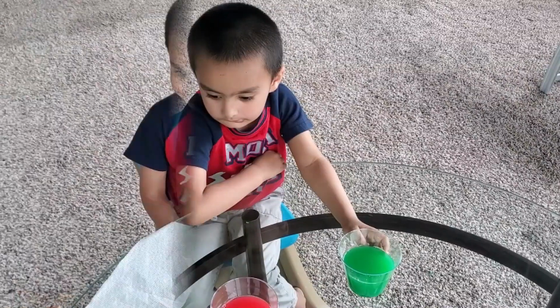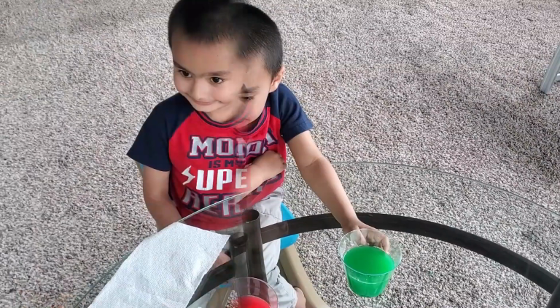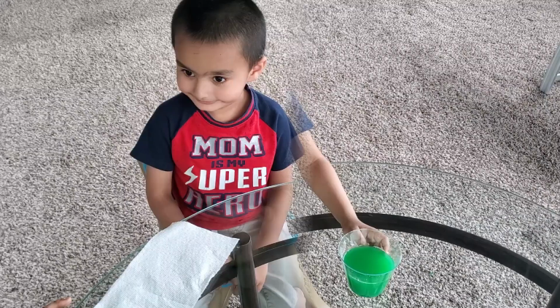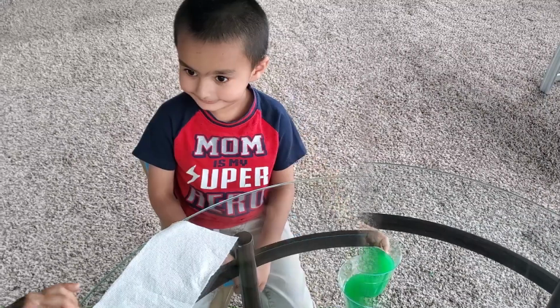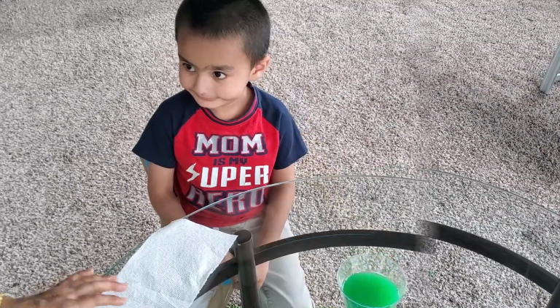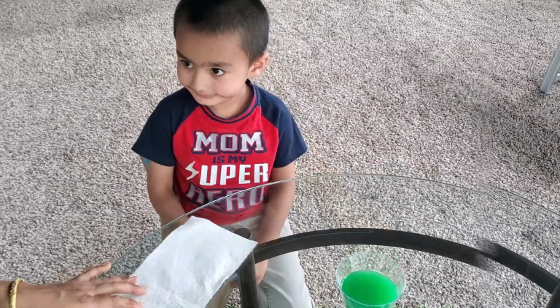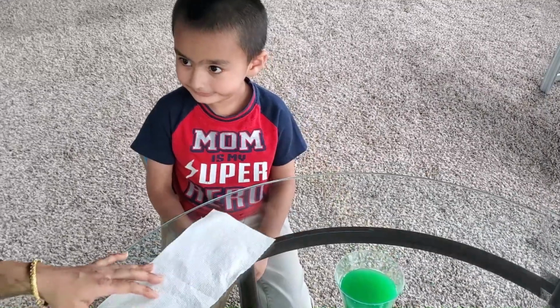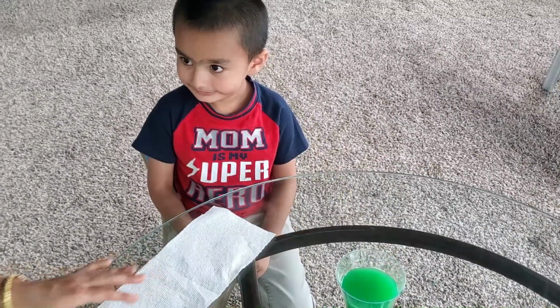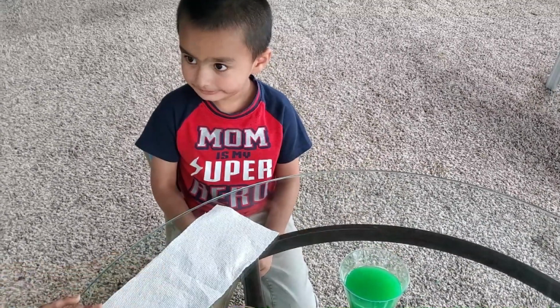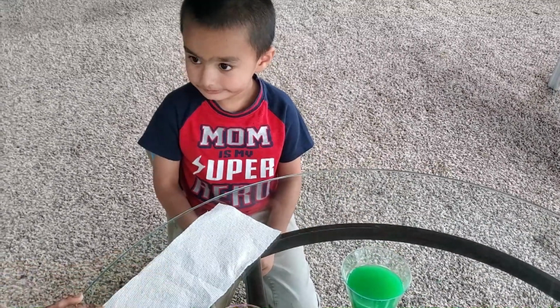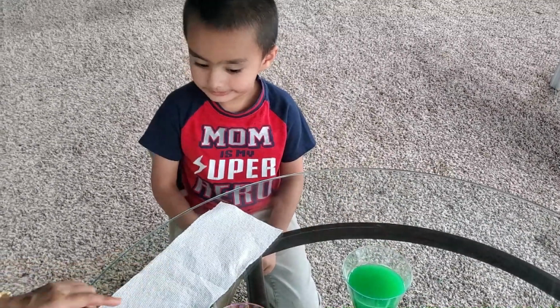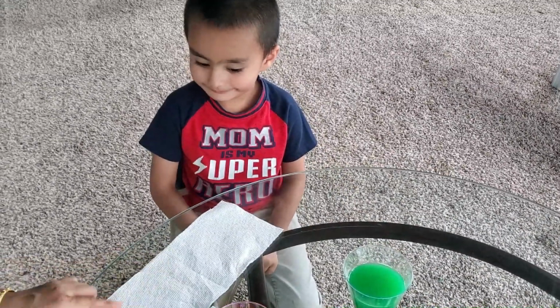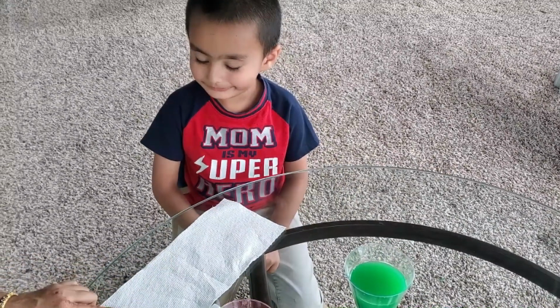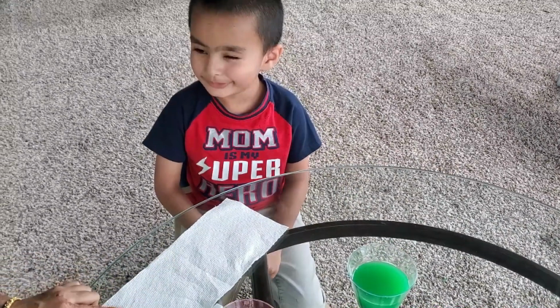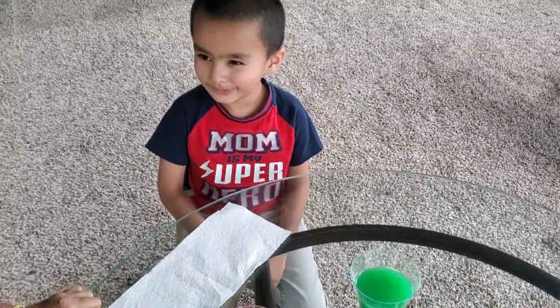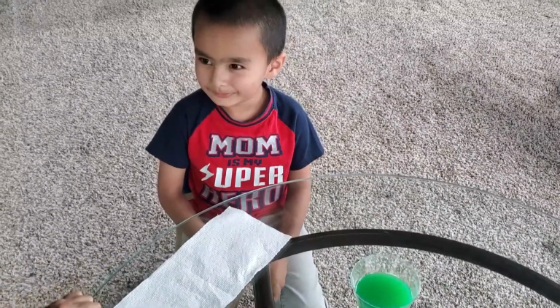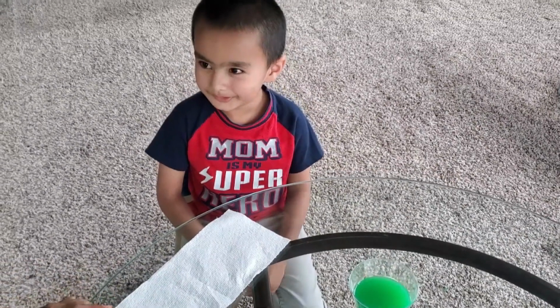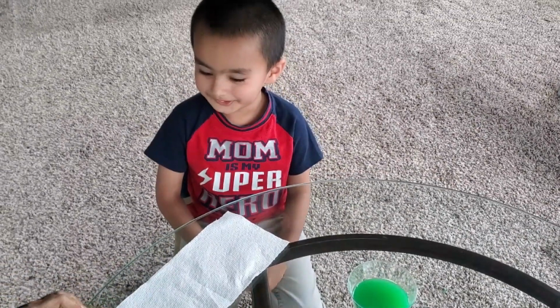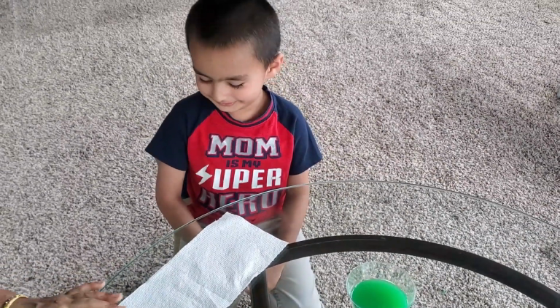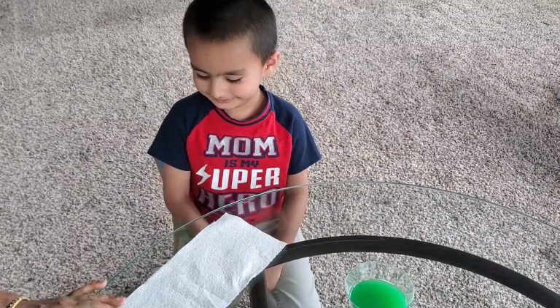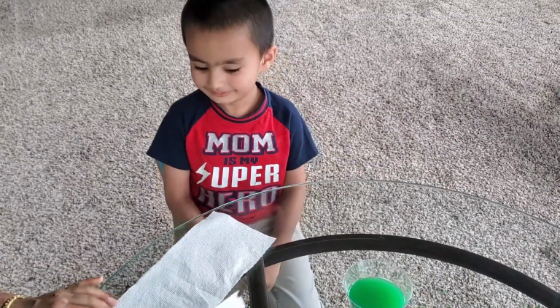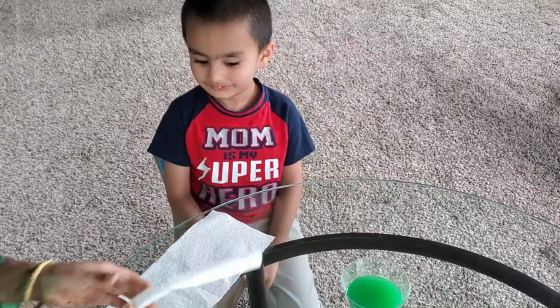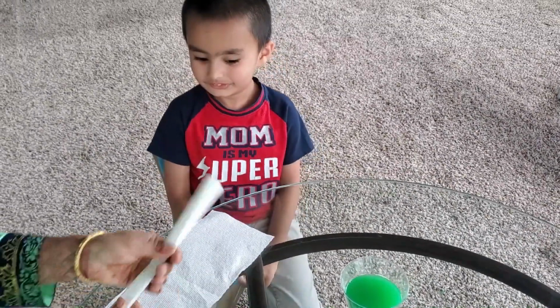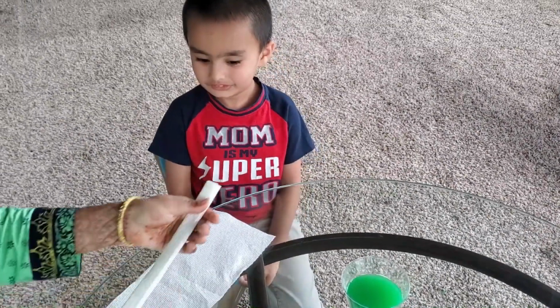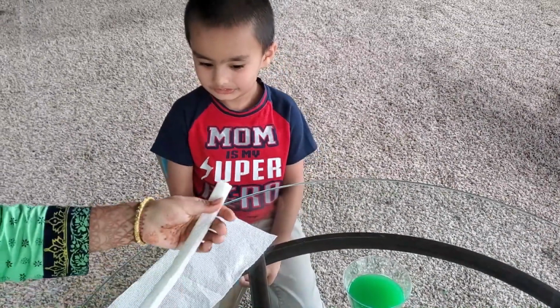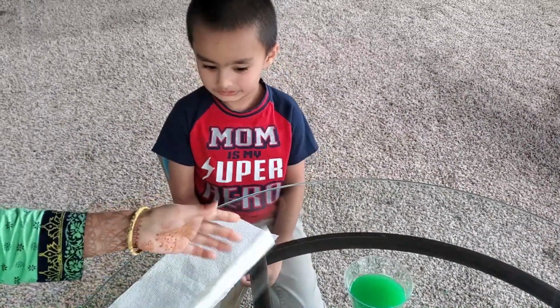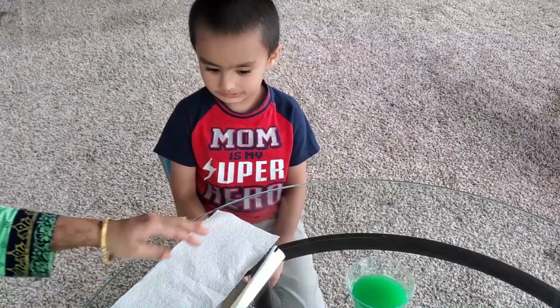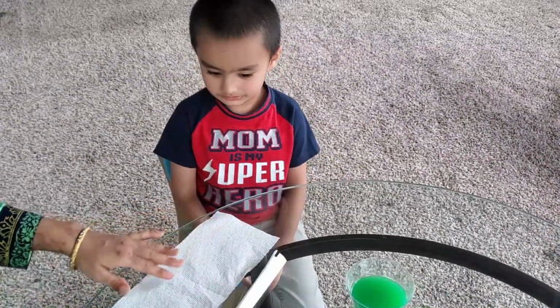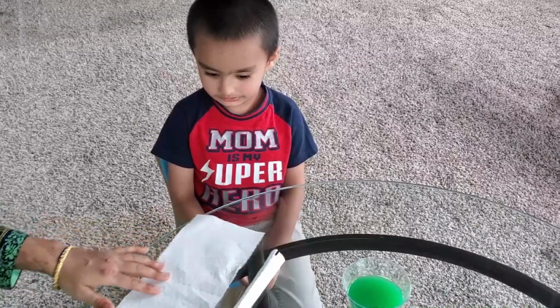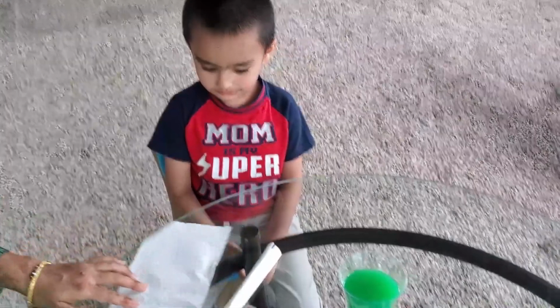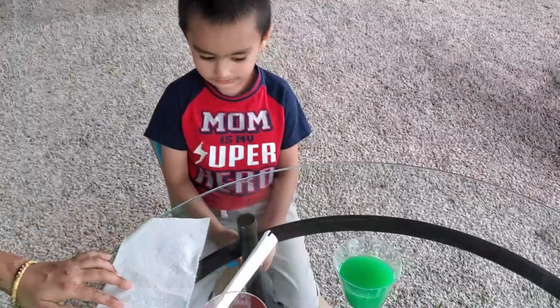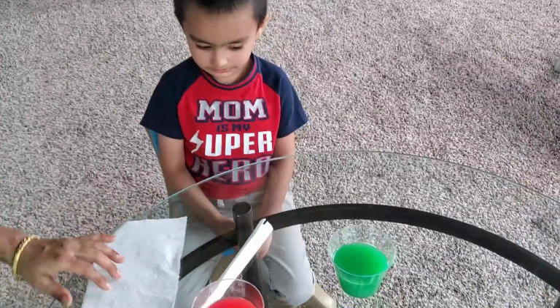What do you need to experiment with water? I need a napkin. Mommy, help me?